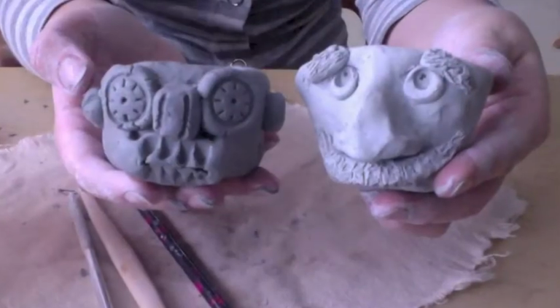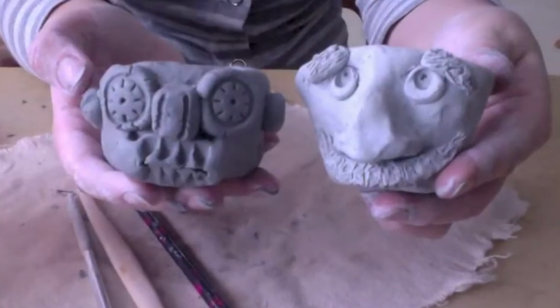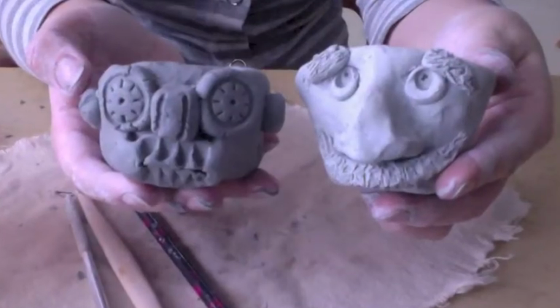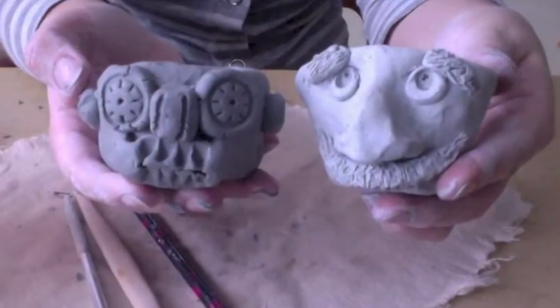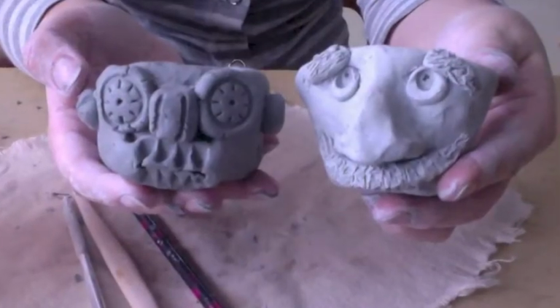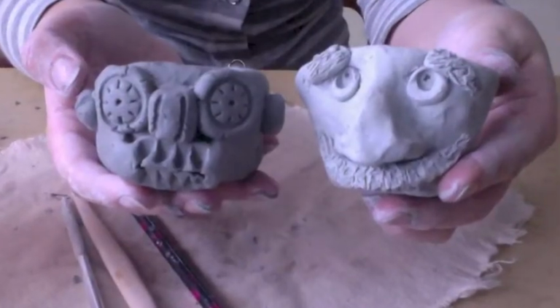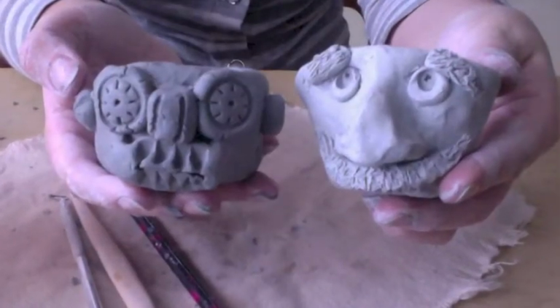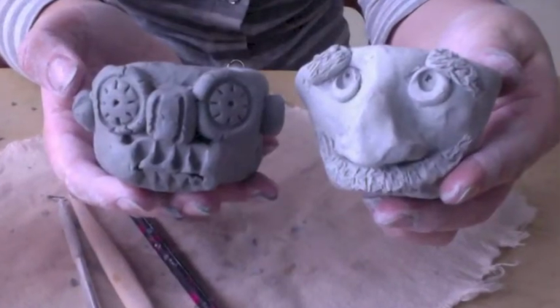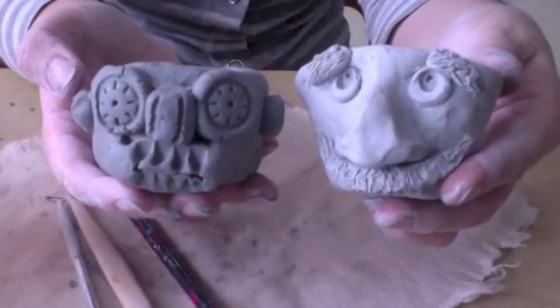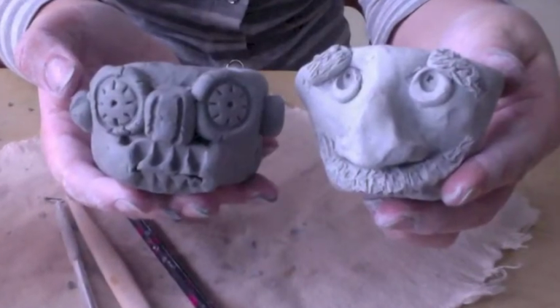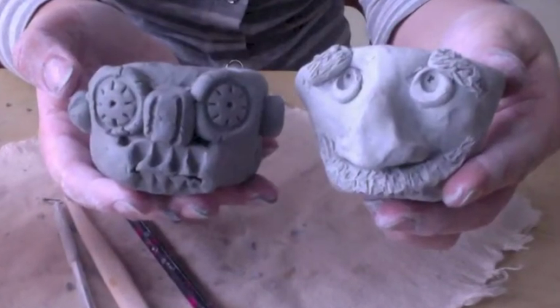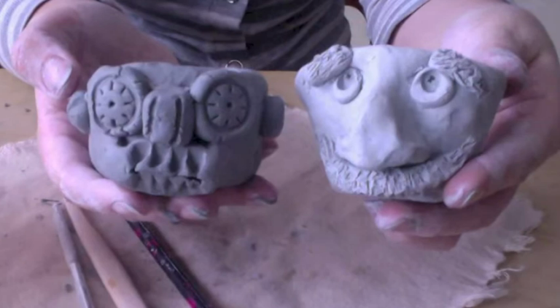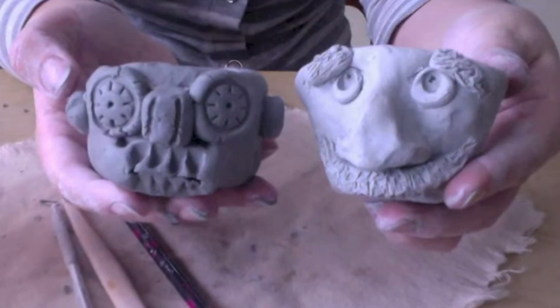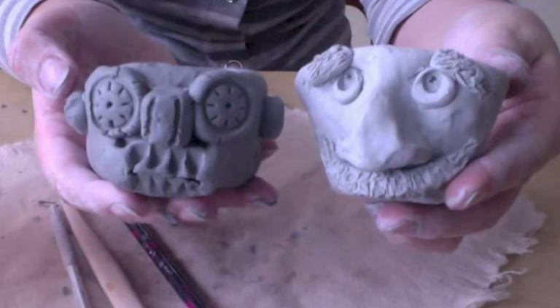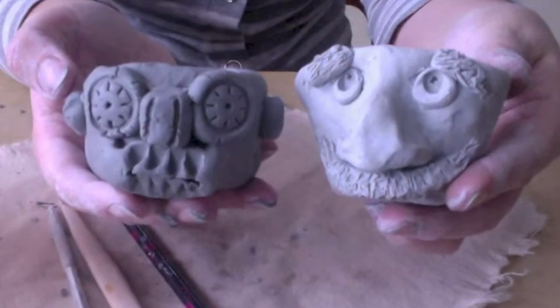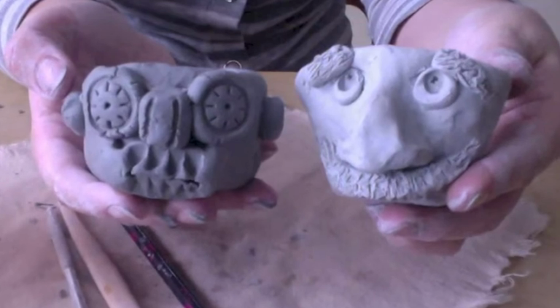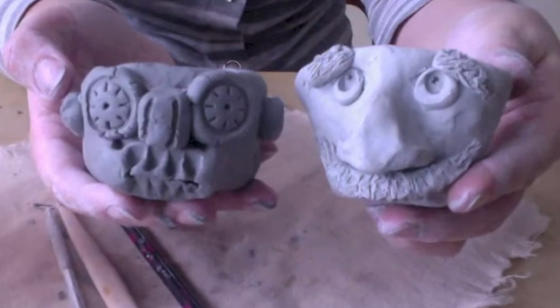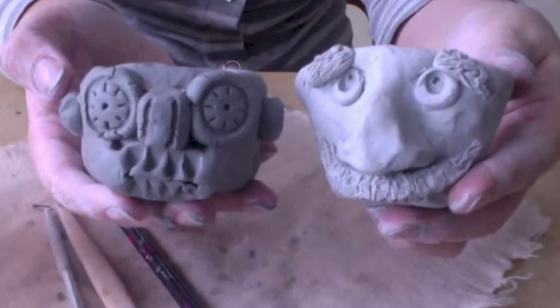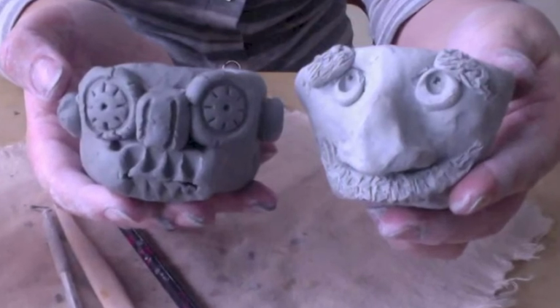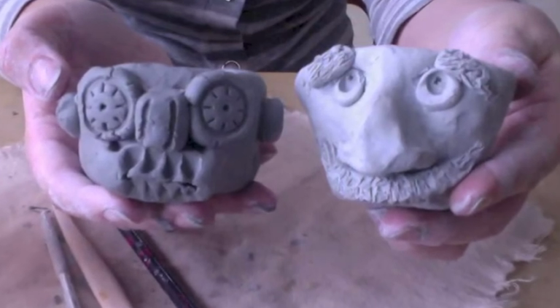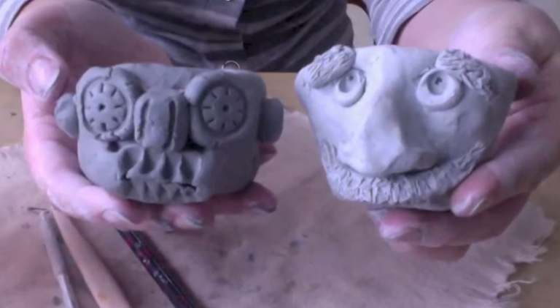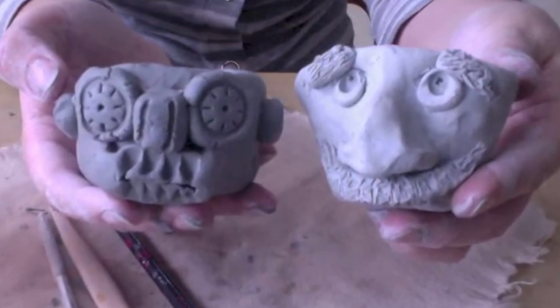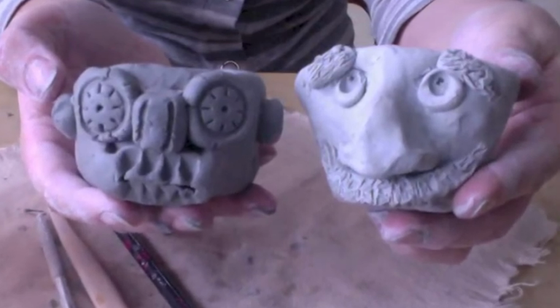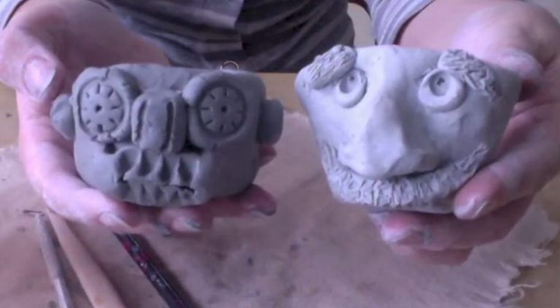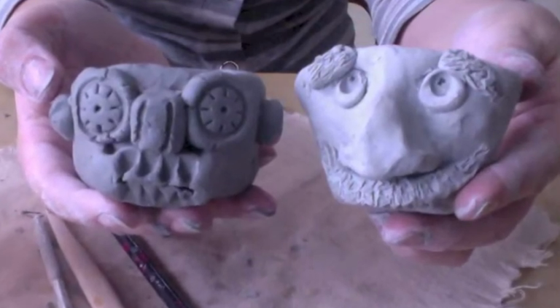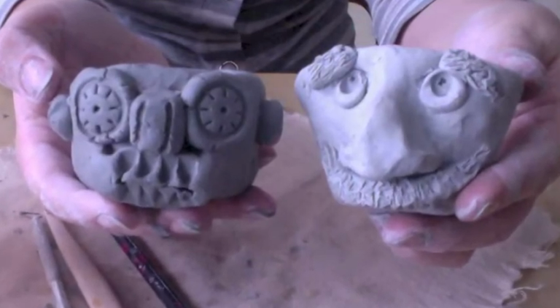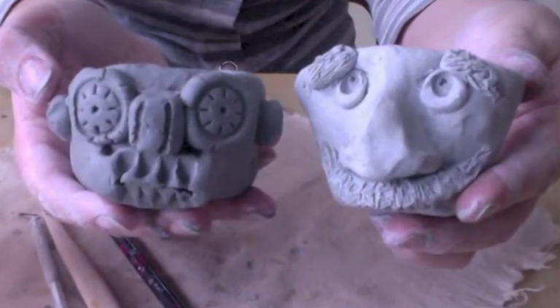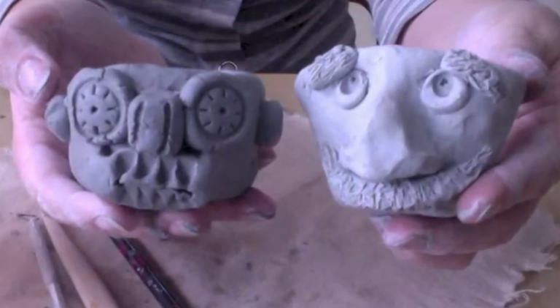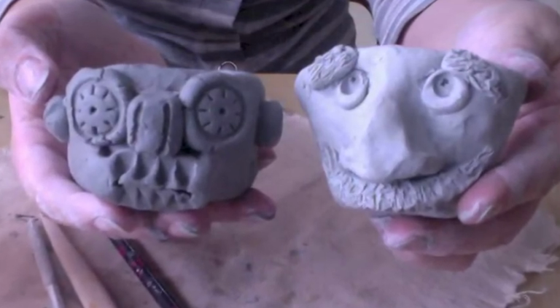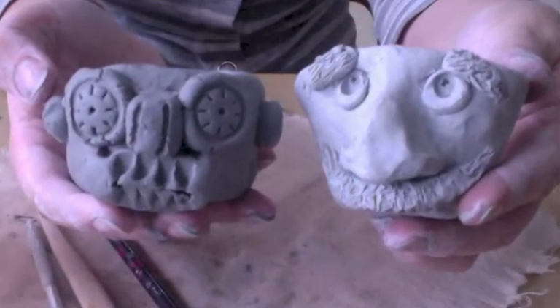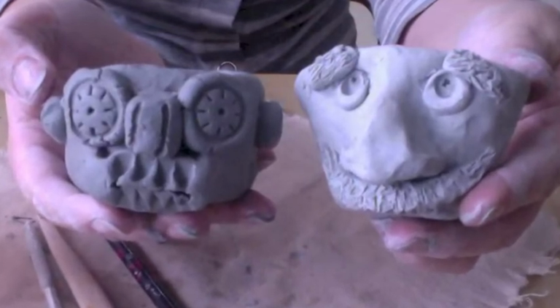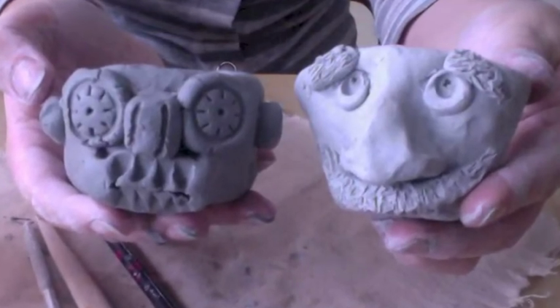And there are two examples of face pot or flower pot designs.